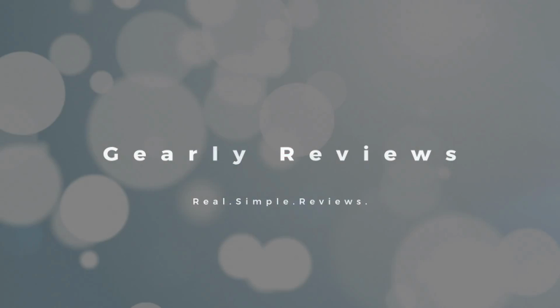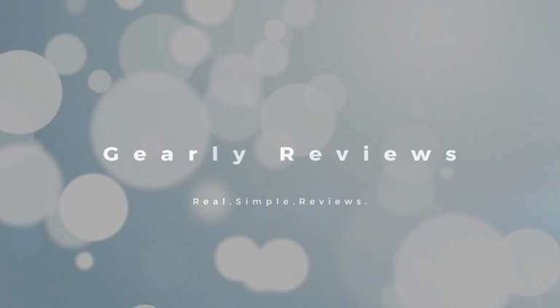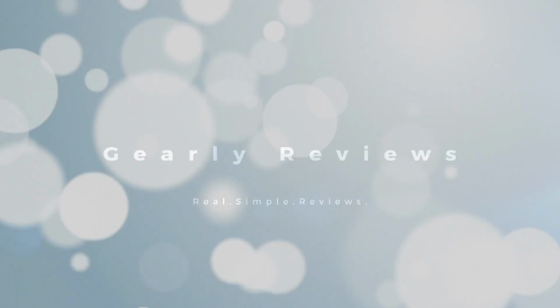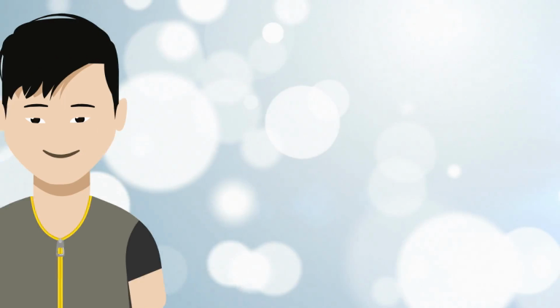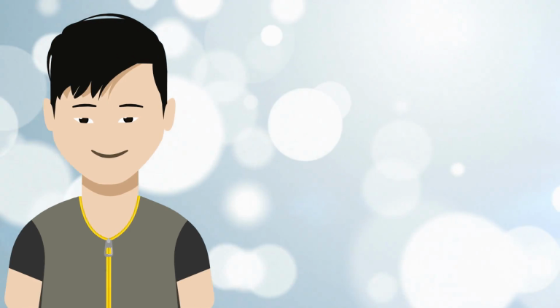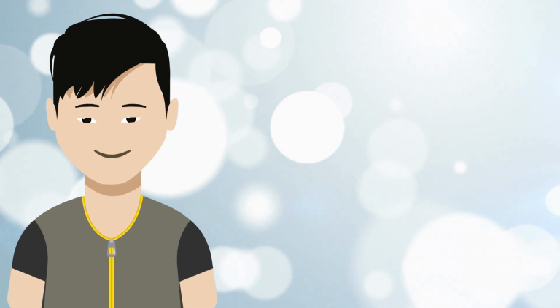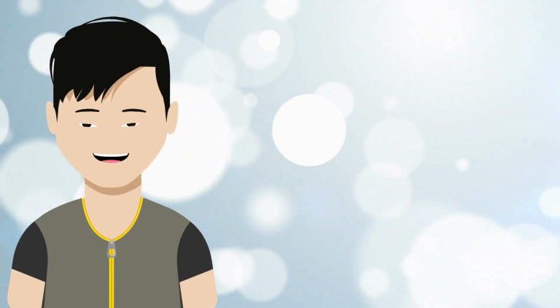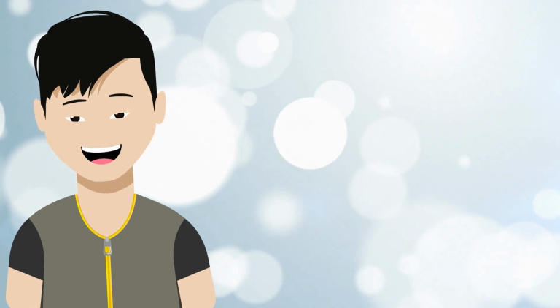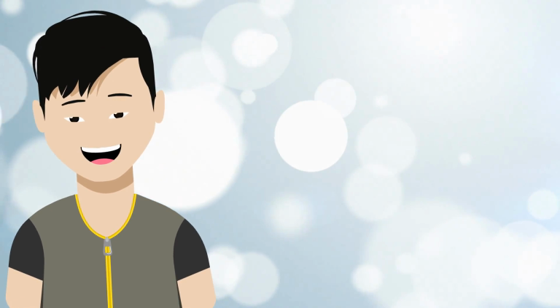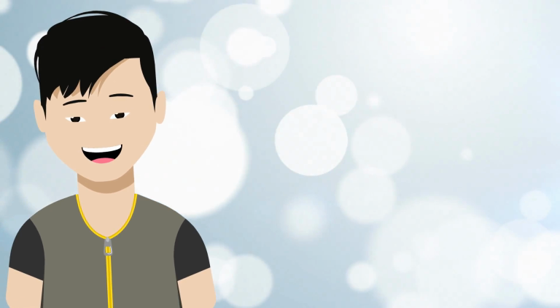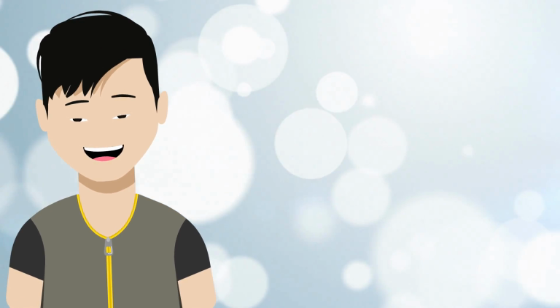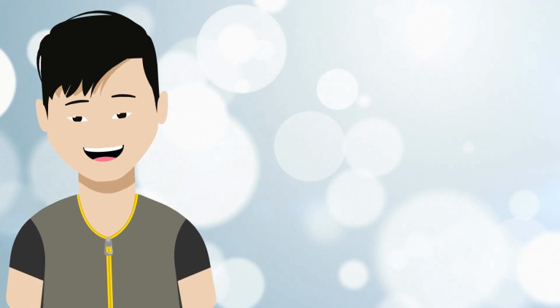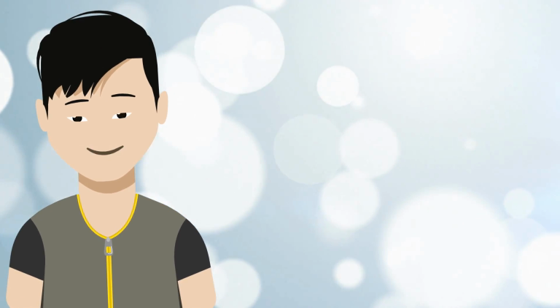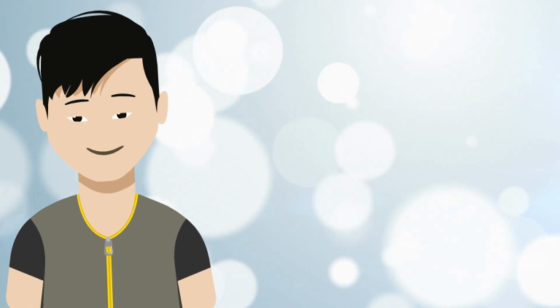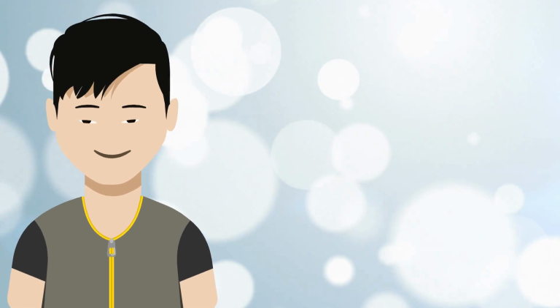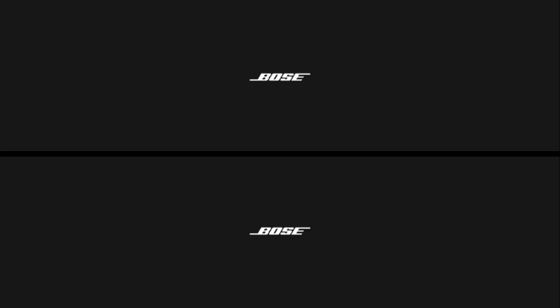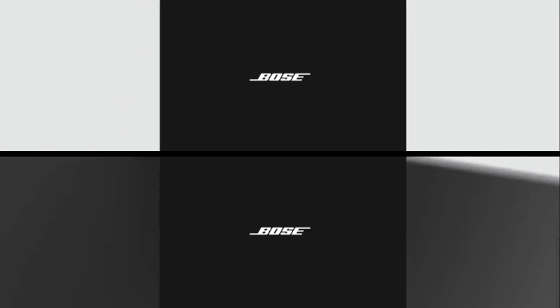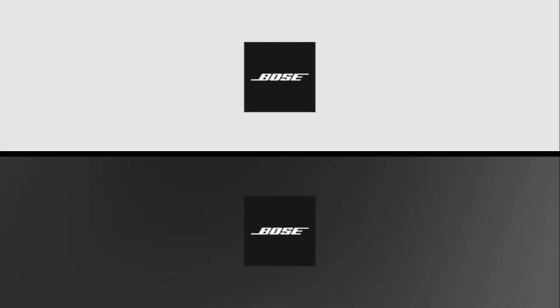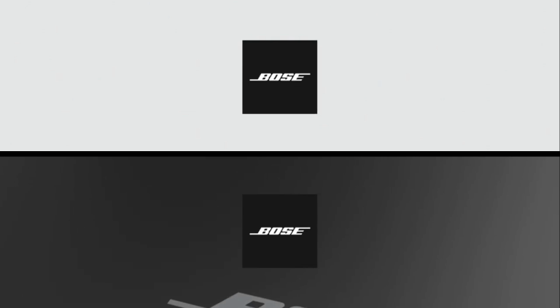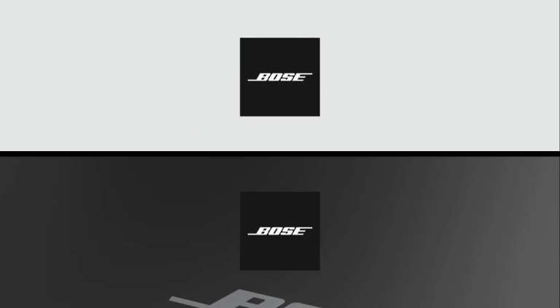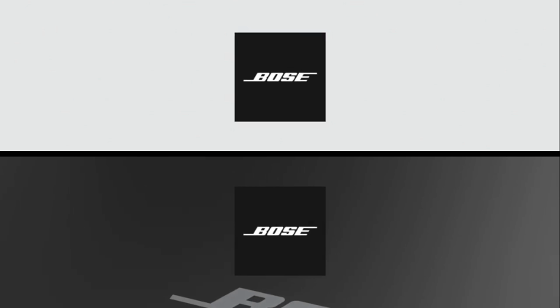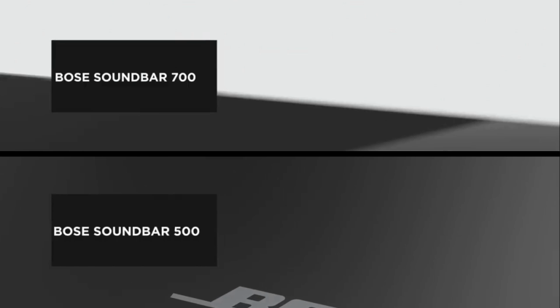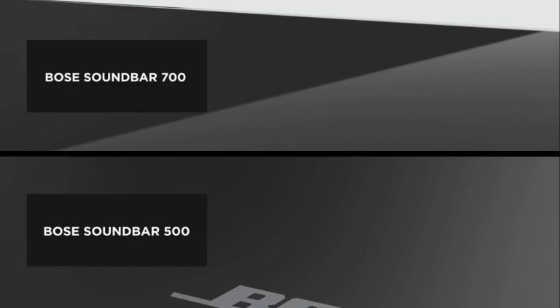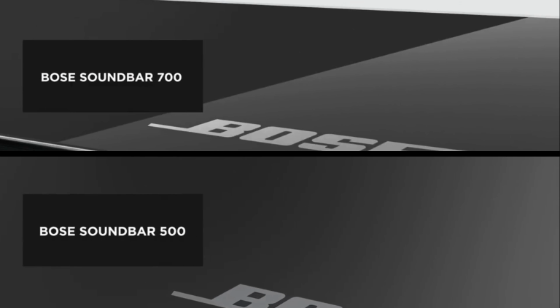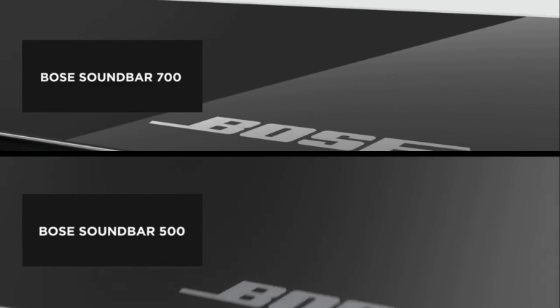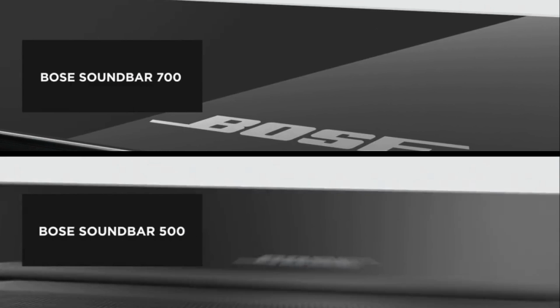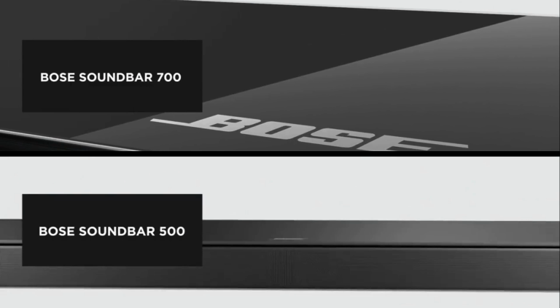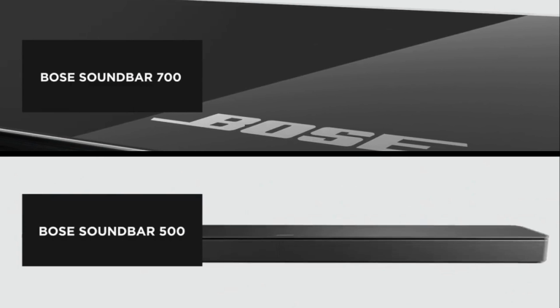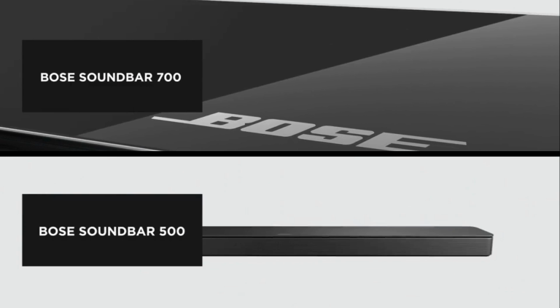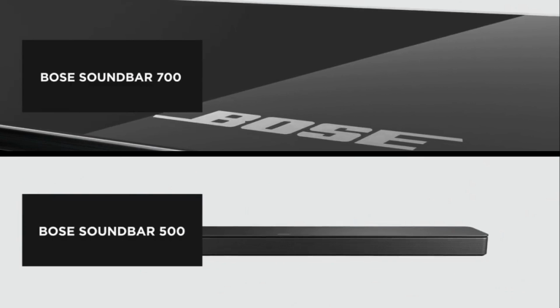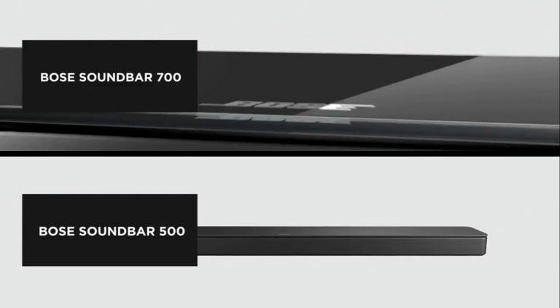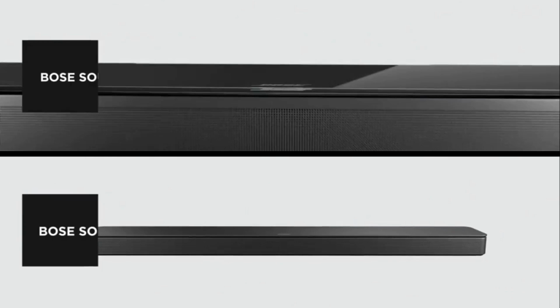What's up? This is Jake from Gearly Reviews and in this video we will compare the top two Bose soundbars, the Soundbar 500 and the Soundbar 700.